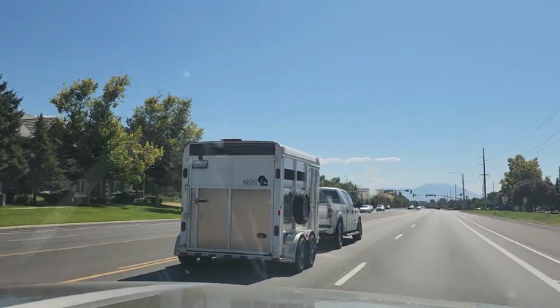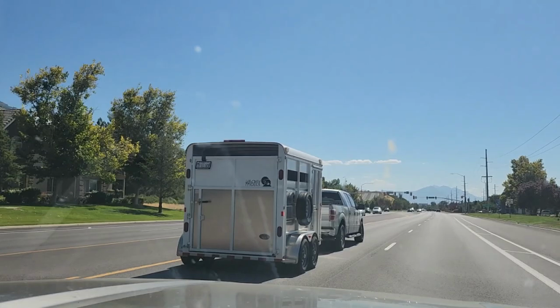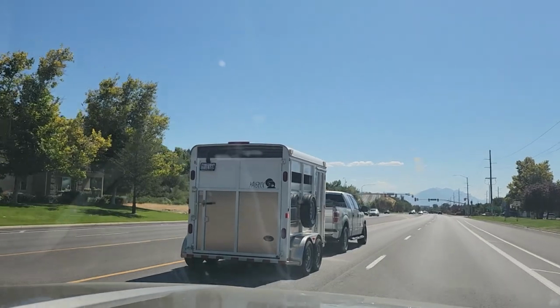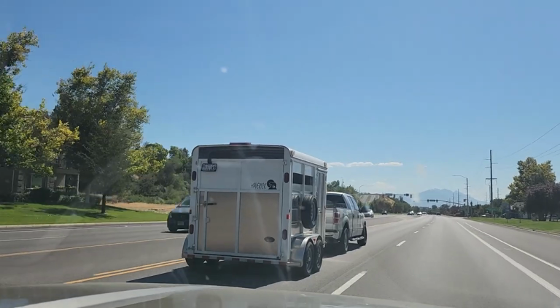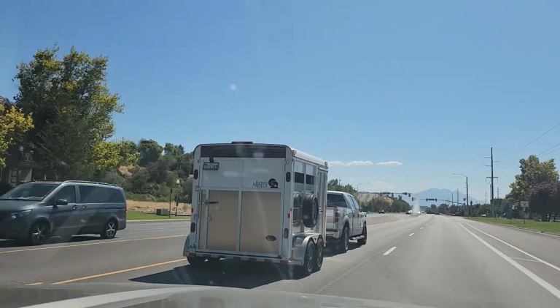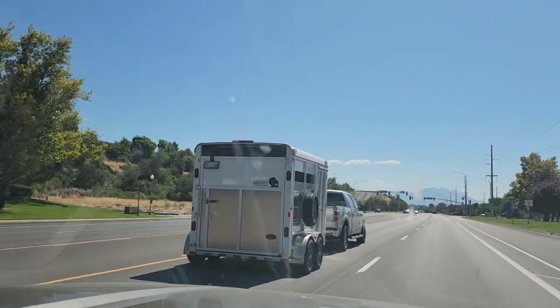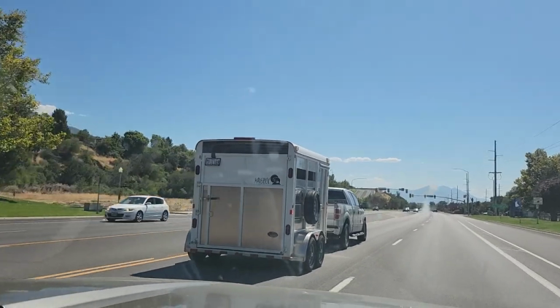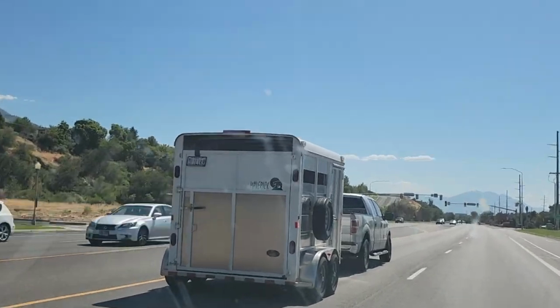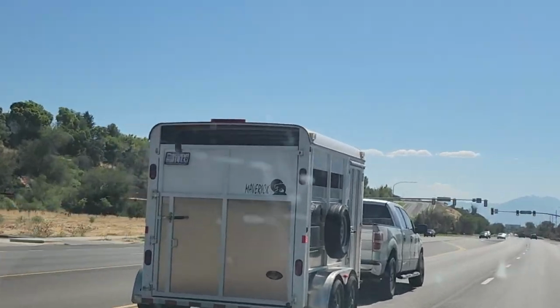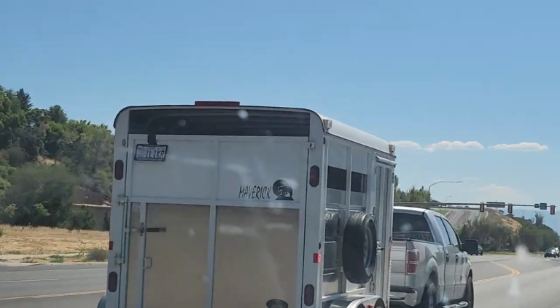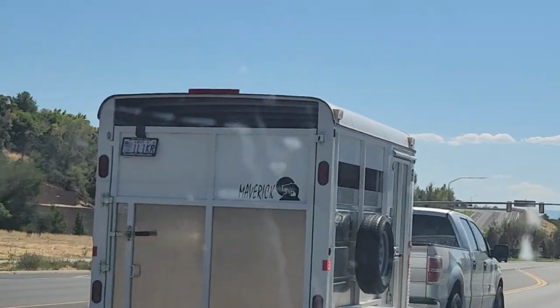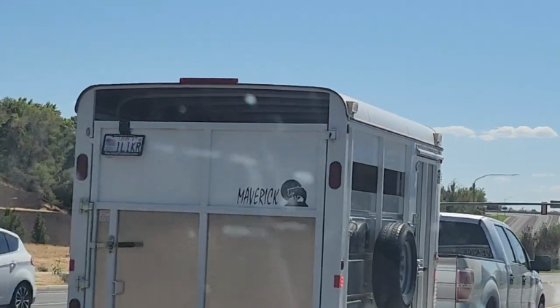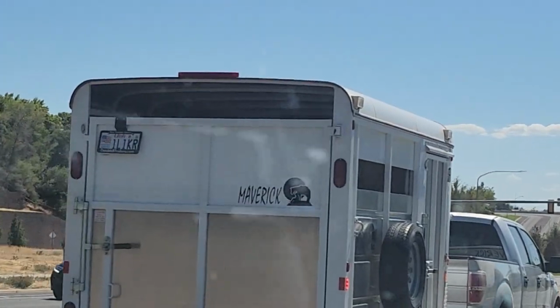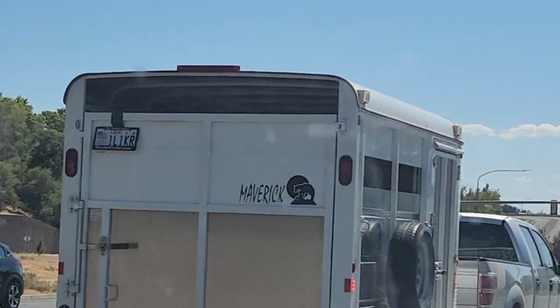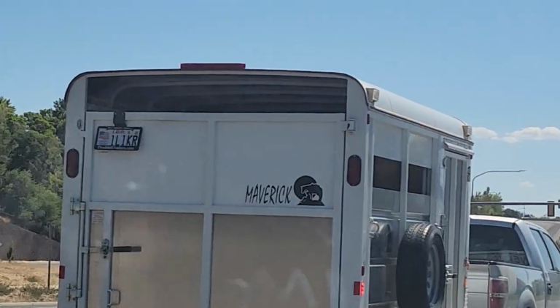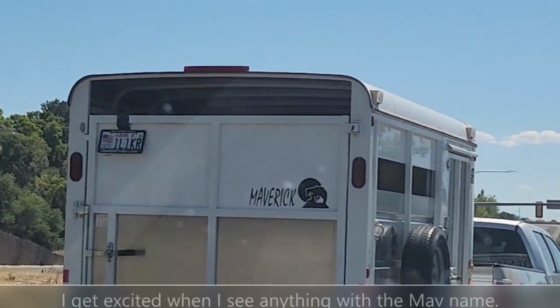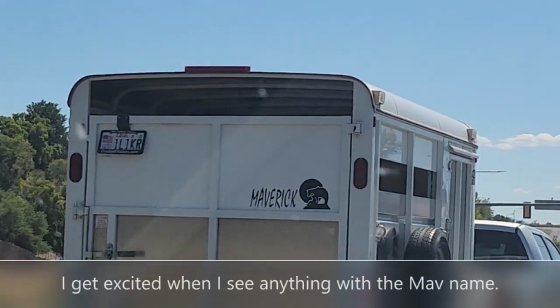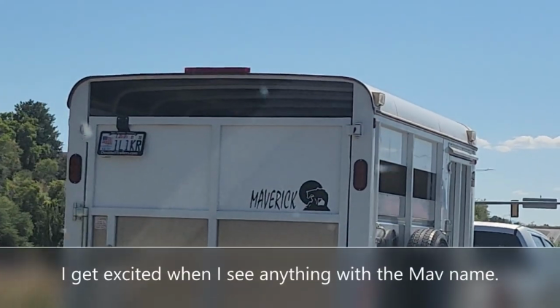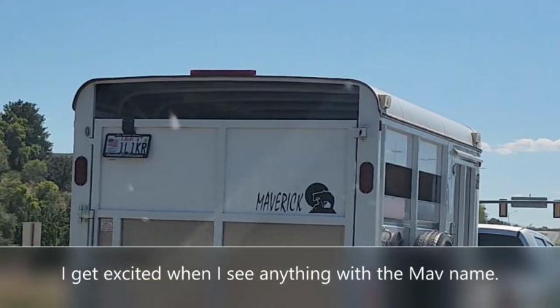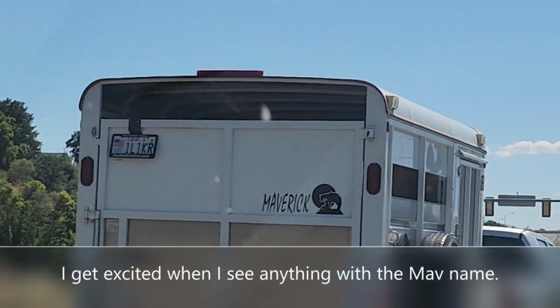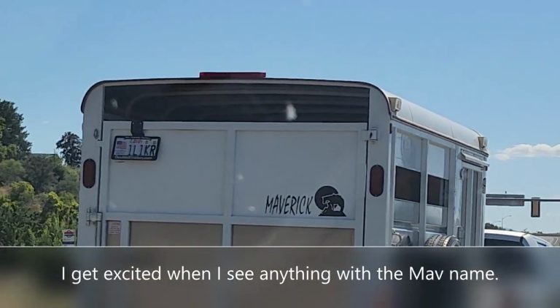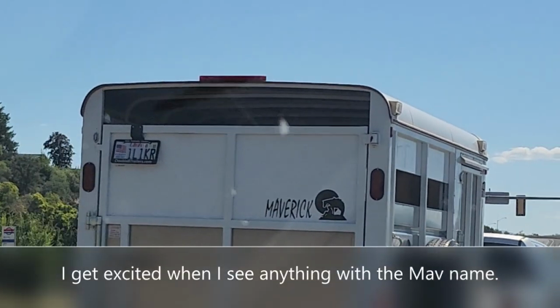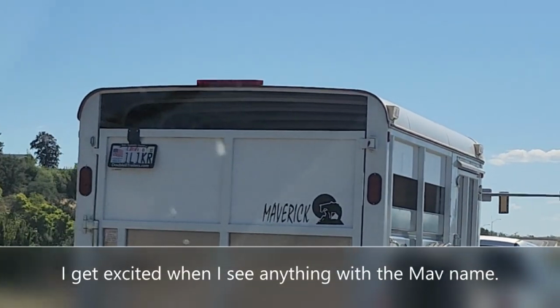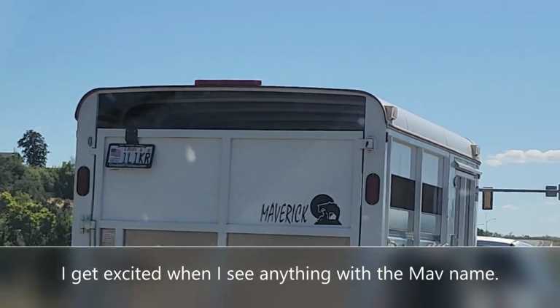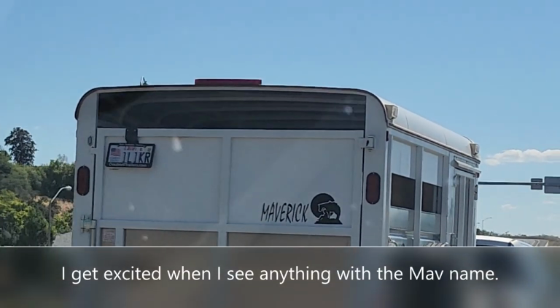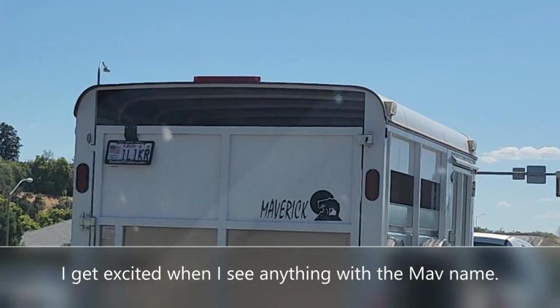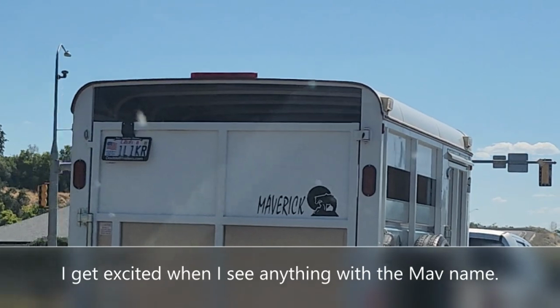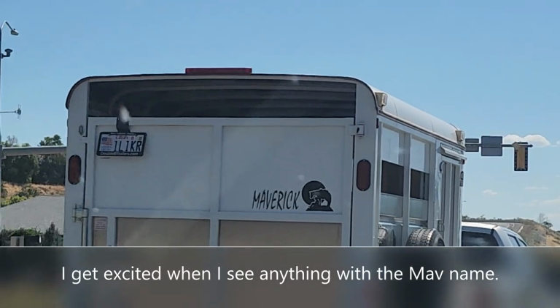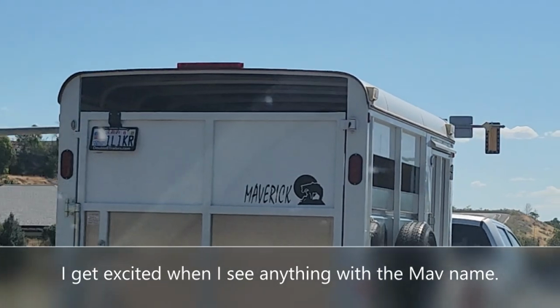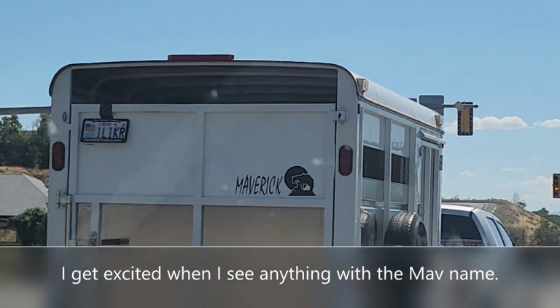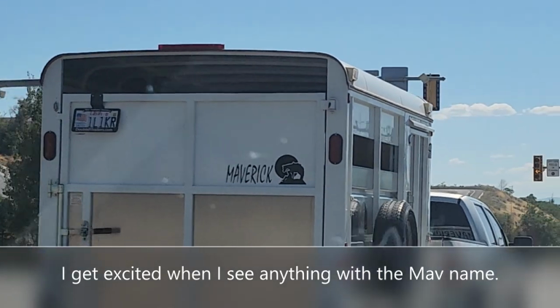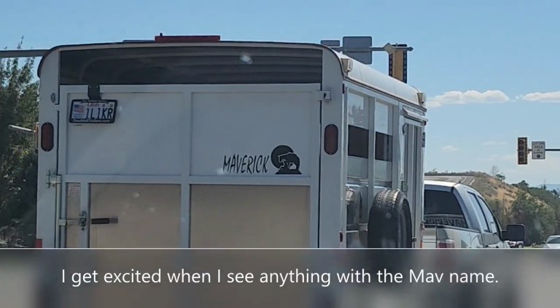Look, there's another Maverick on the road. We saw the one up in Park City — the real one. This is a Maverick trailer.